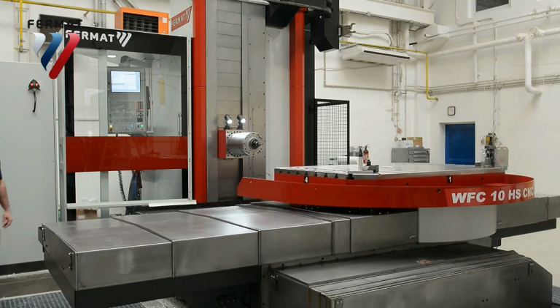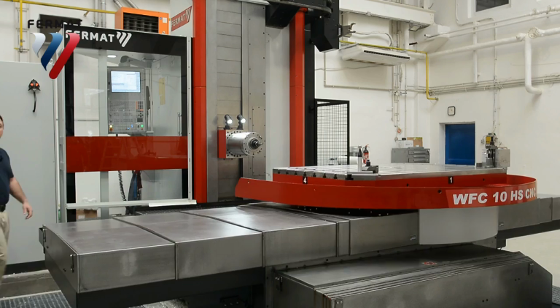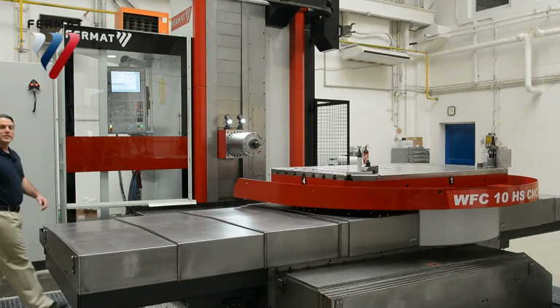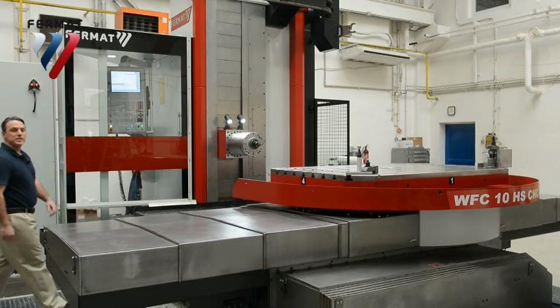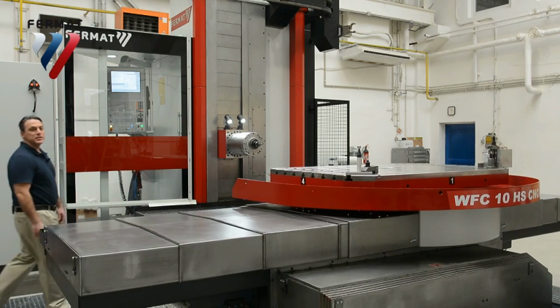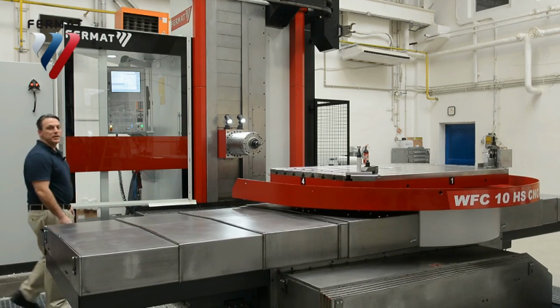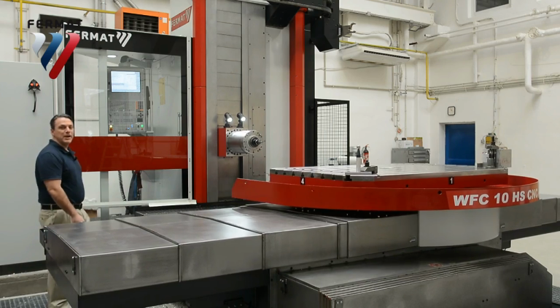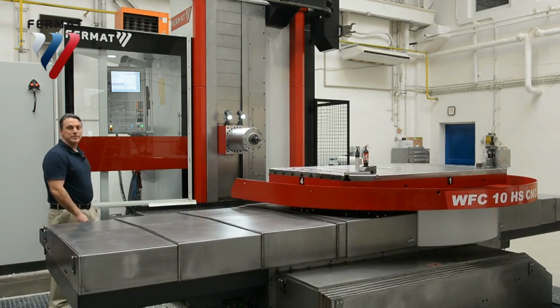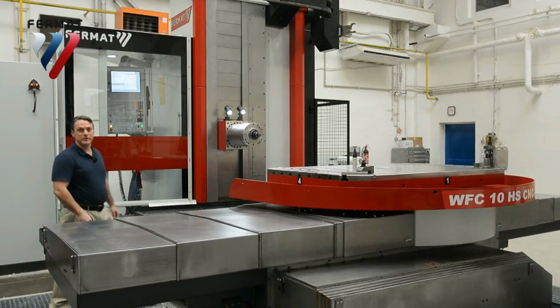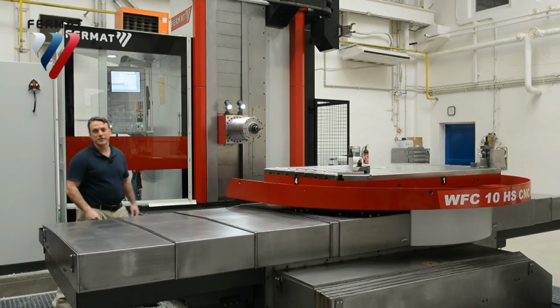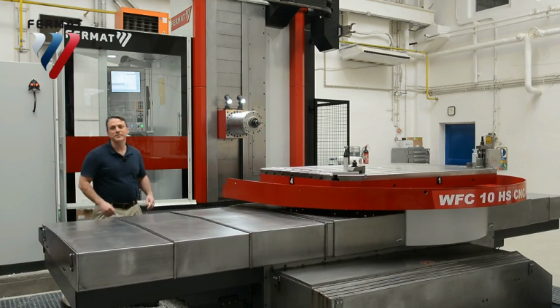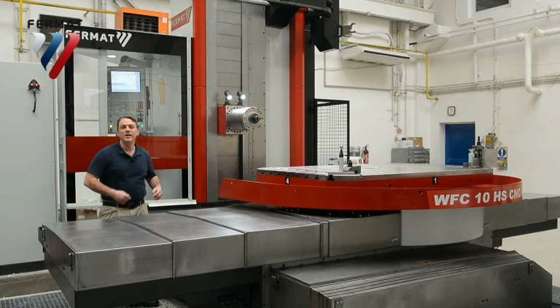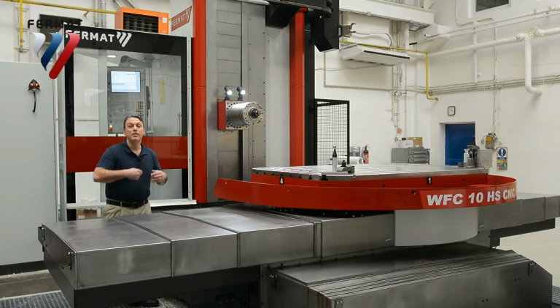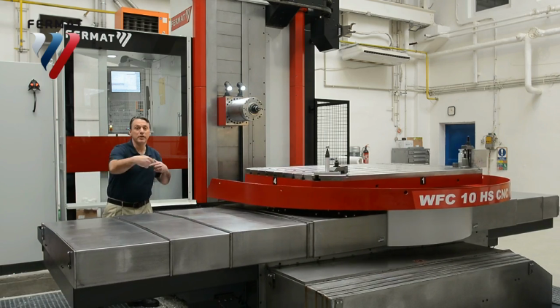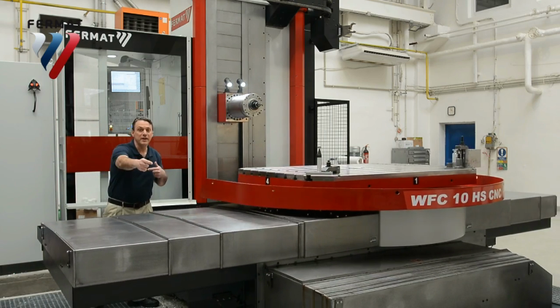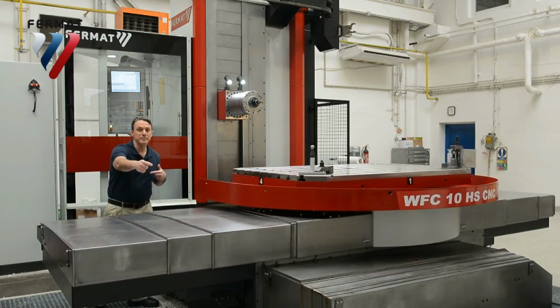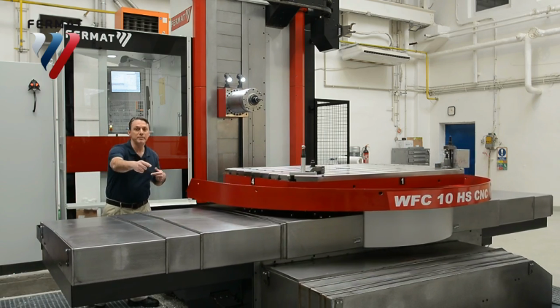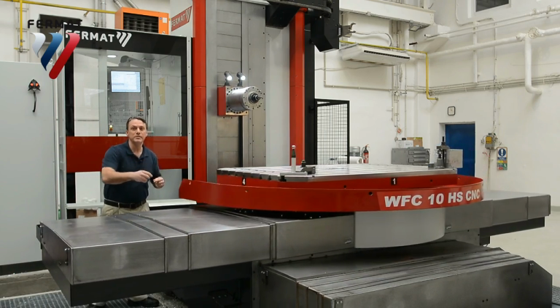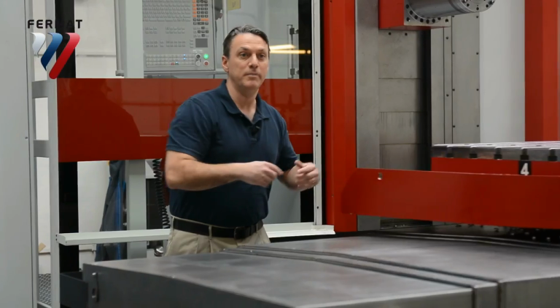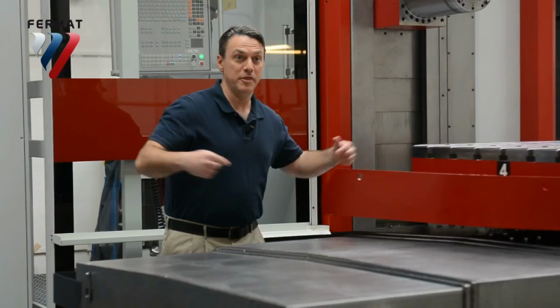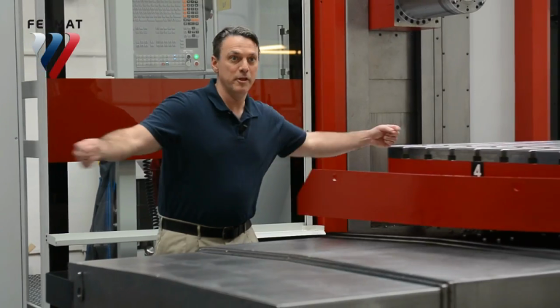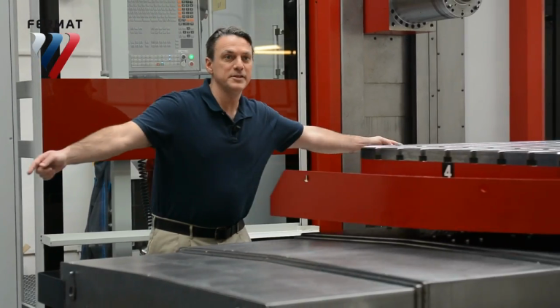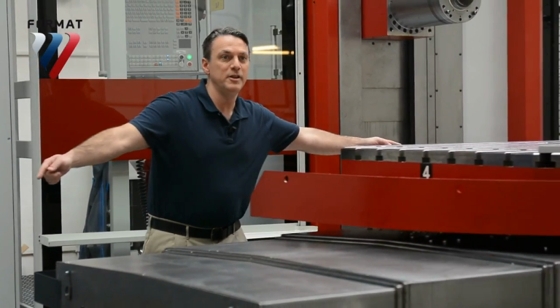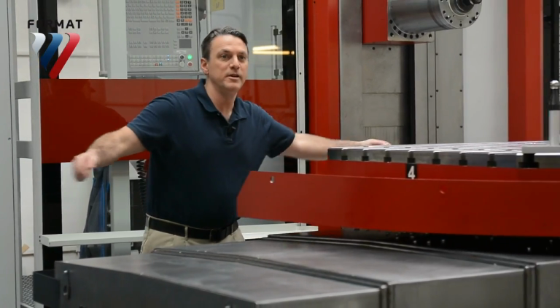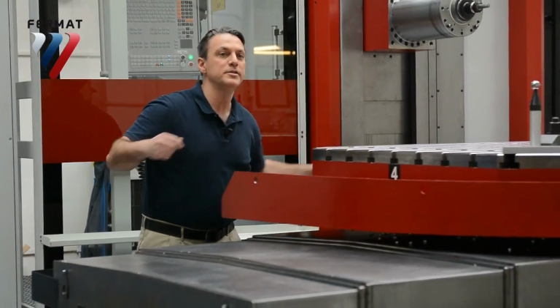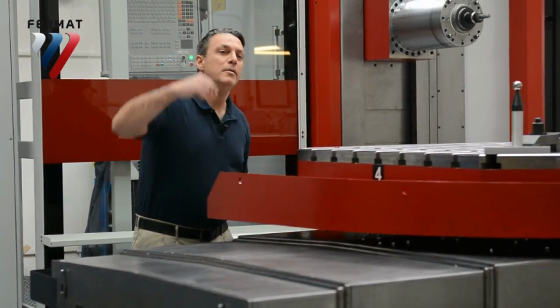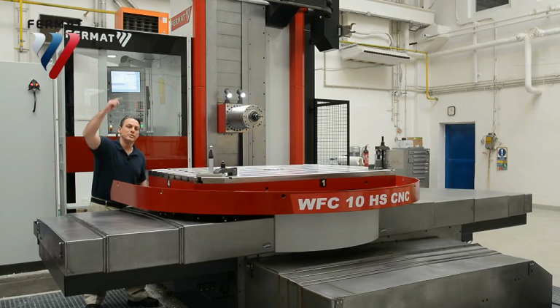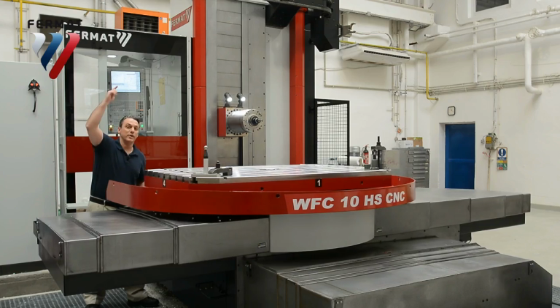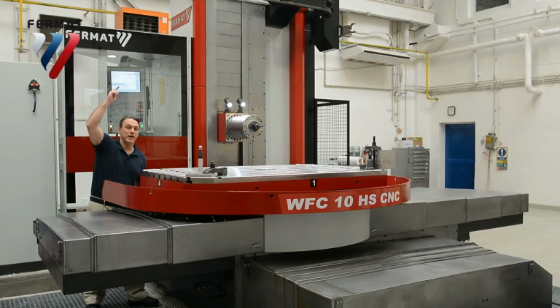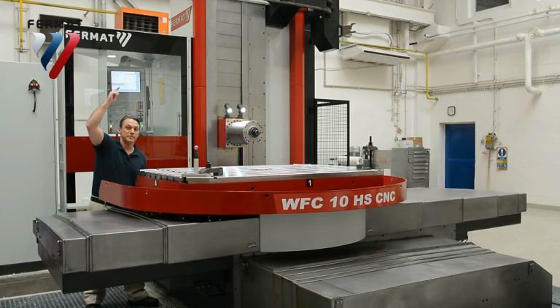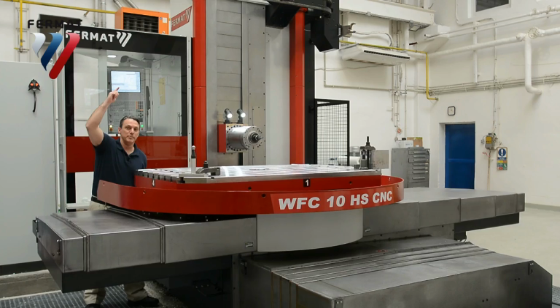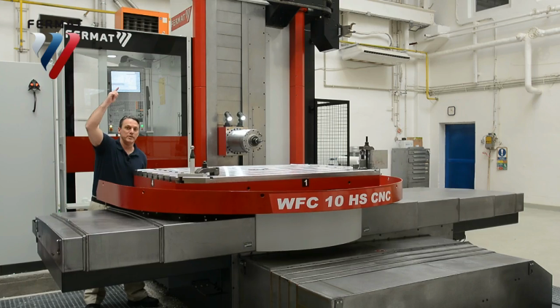And now you can see for yourself the rapid traverse of the axes: 30,000 millimeters by 30,000 millimeters by 20,000 millimeters.